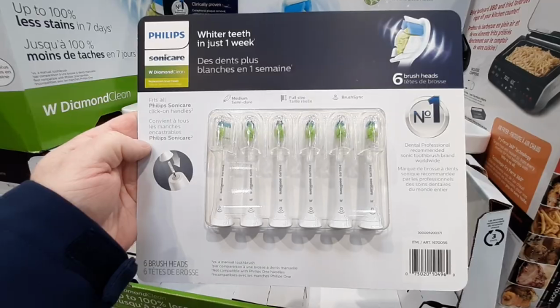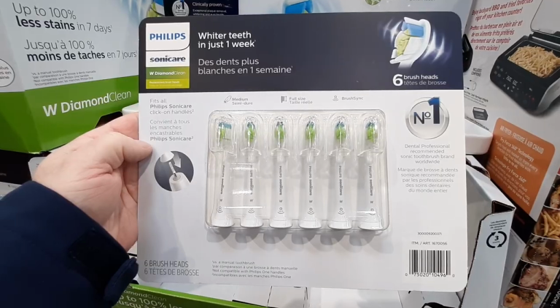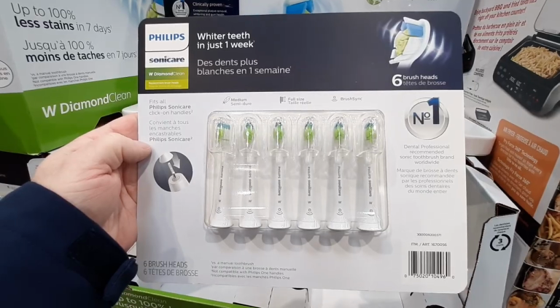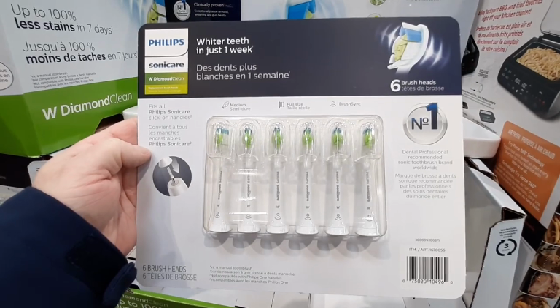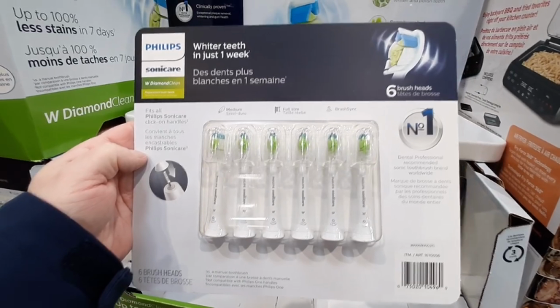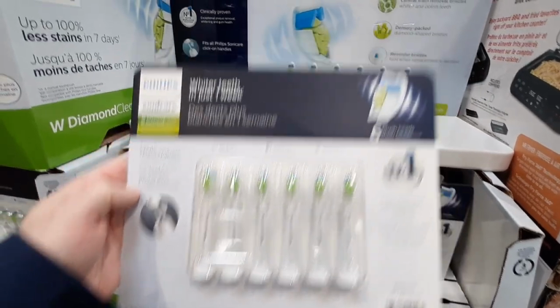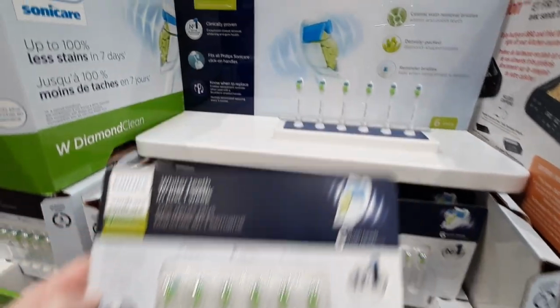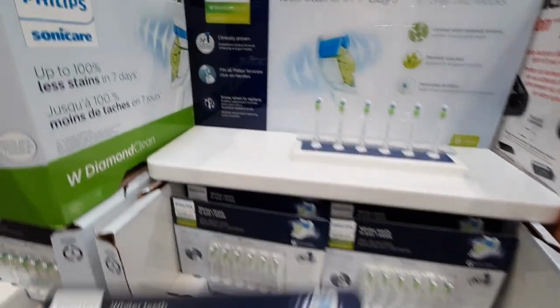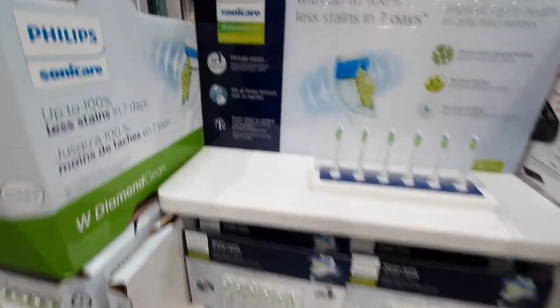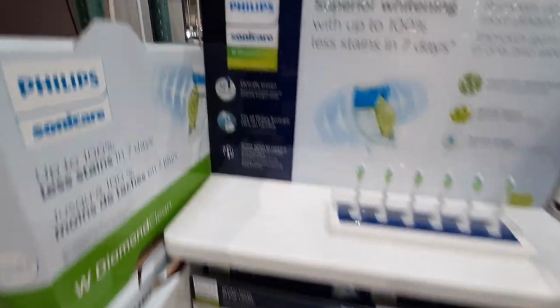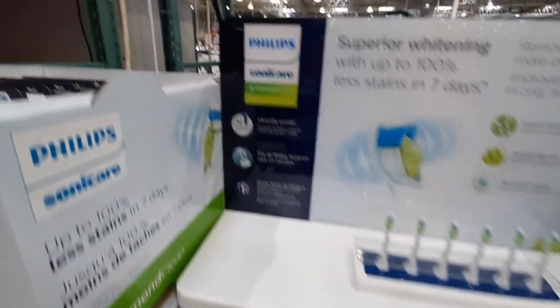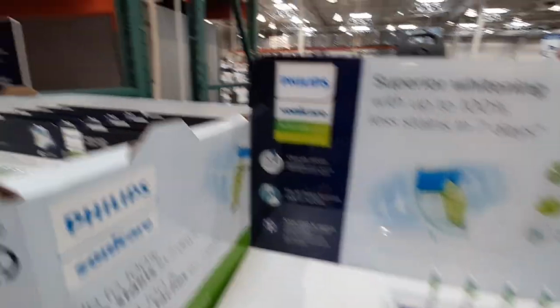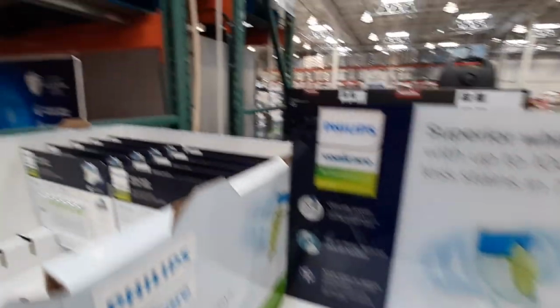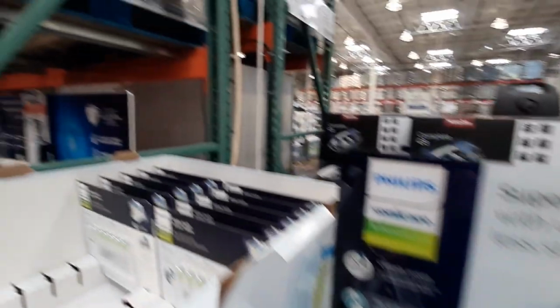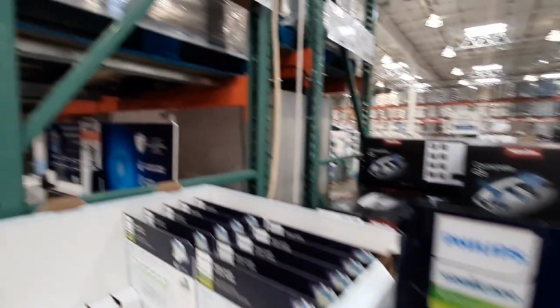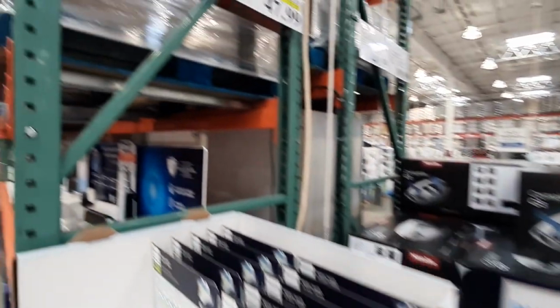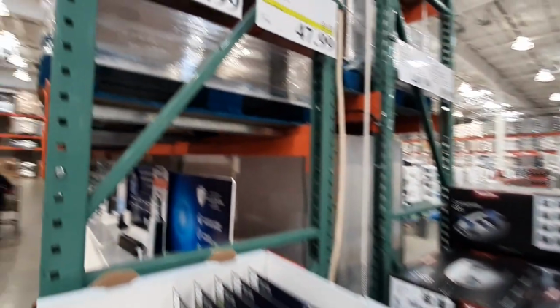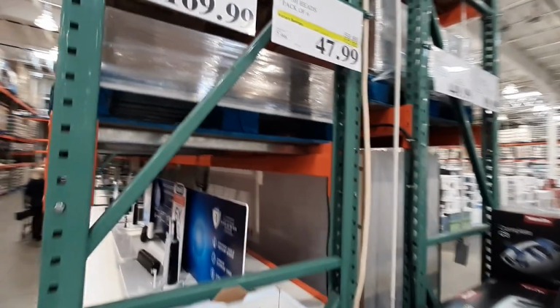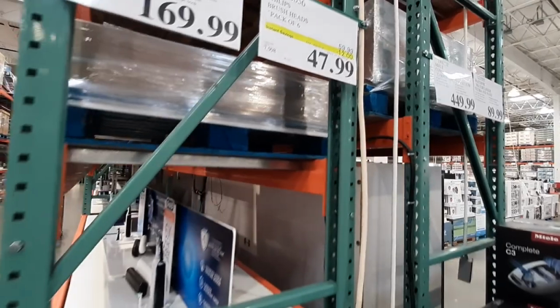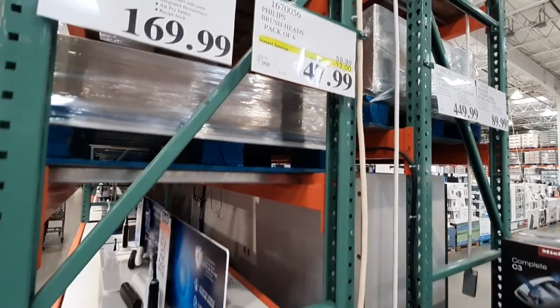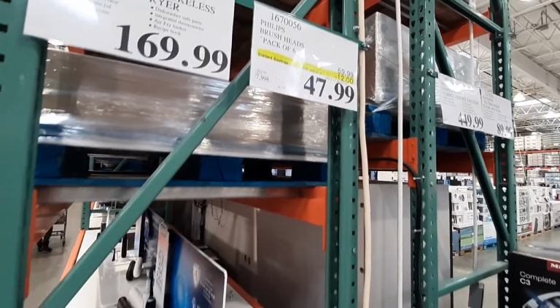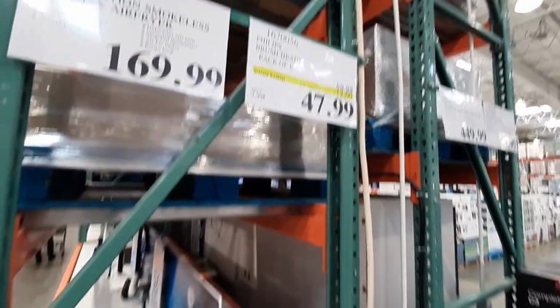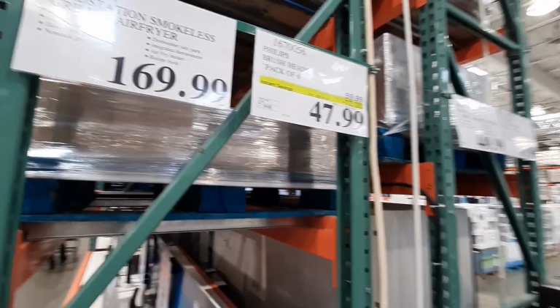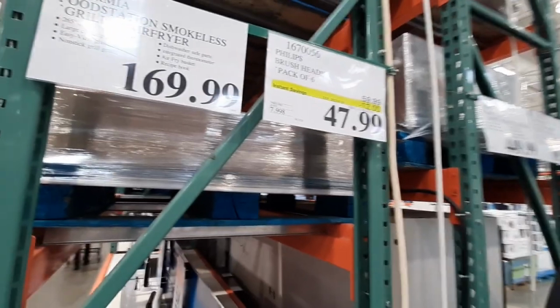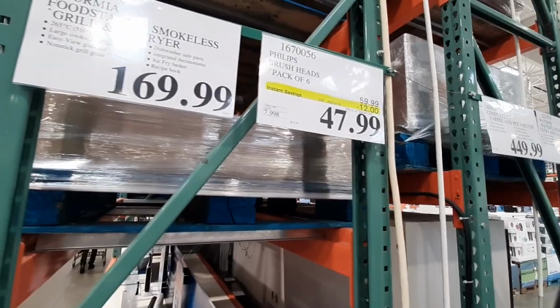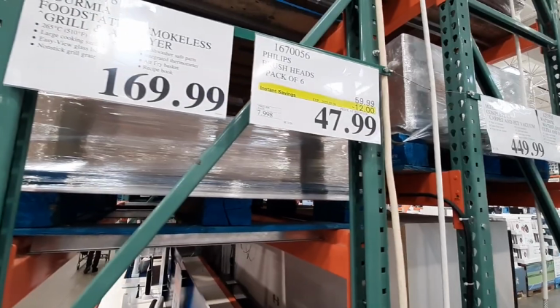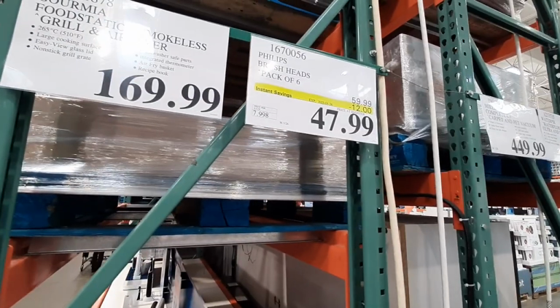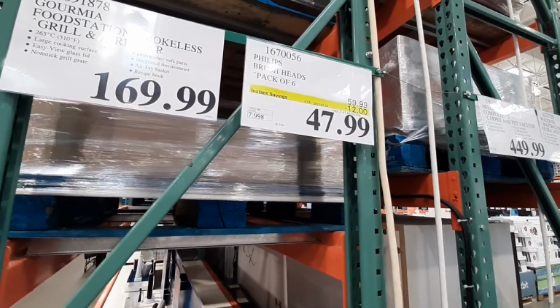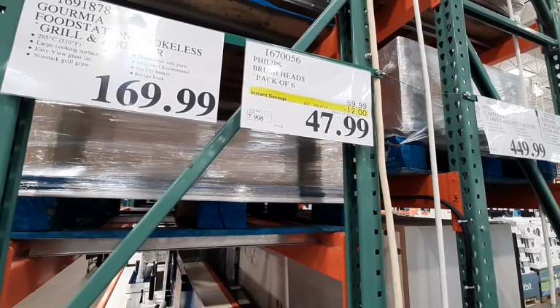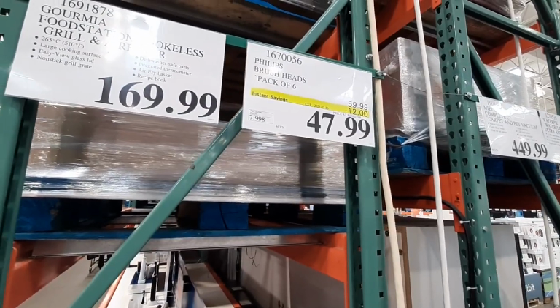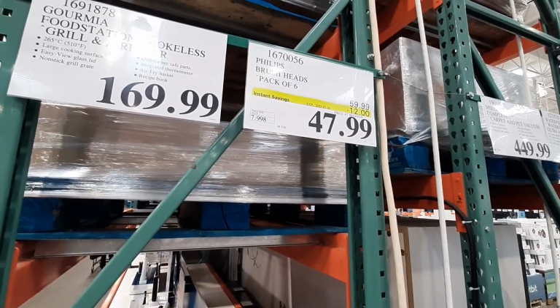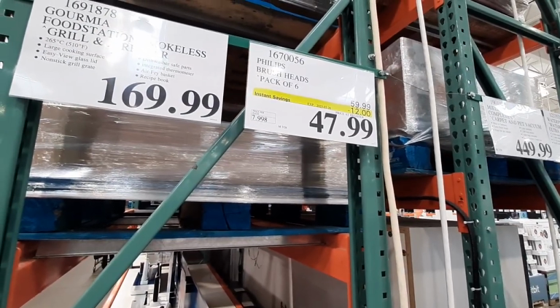On sale until the 26th, the 6-pack of Philips electric toothbrush heads is sale priced at $47.99, with a $12 savings.